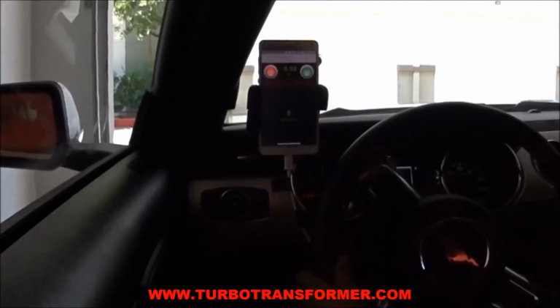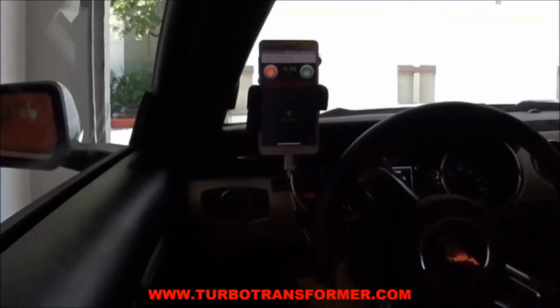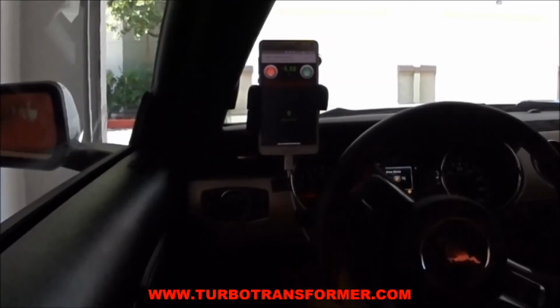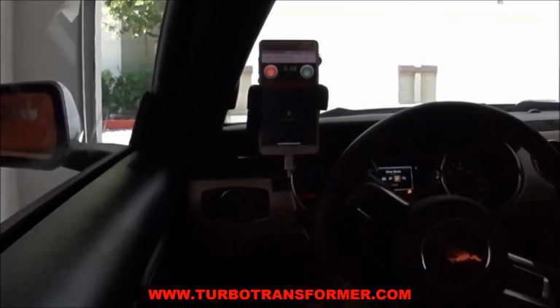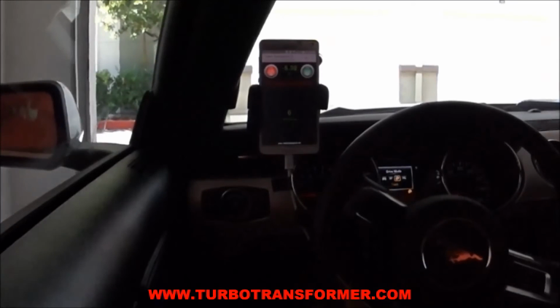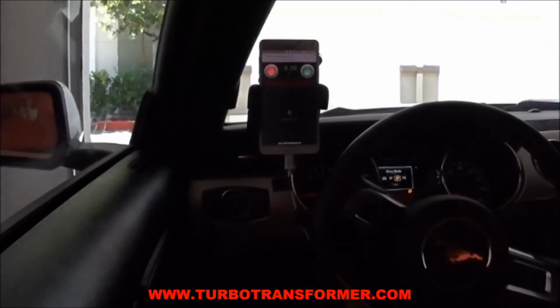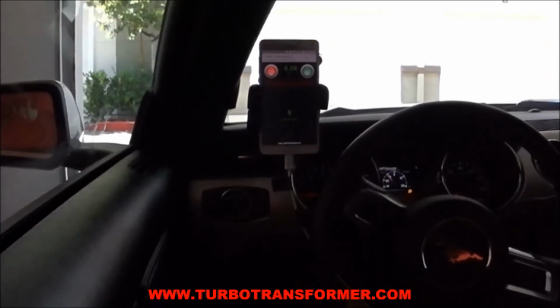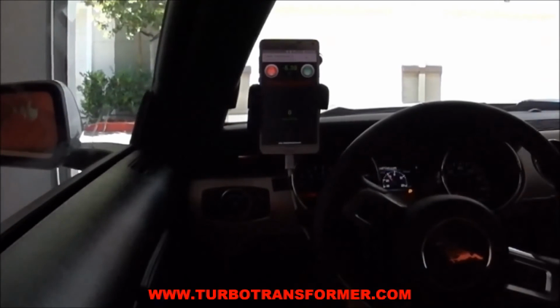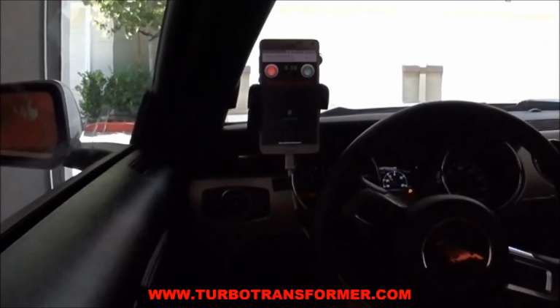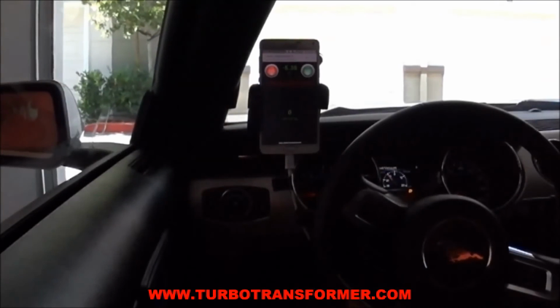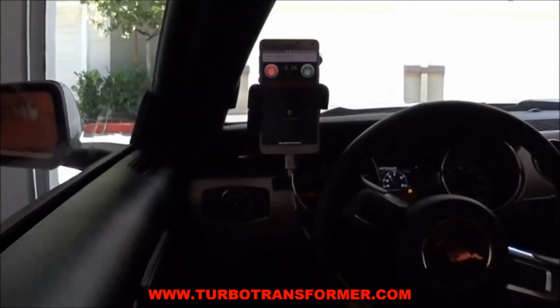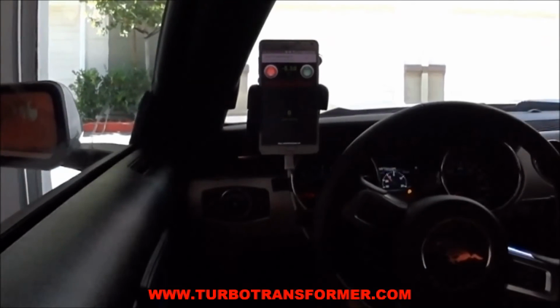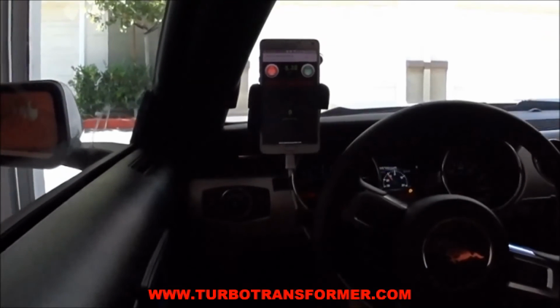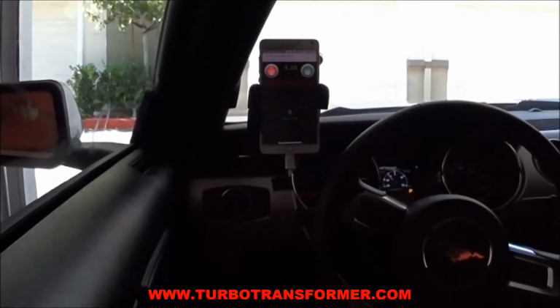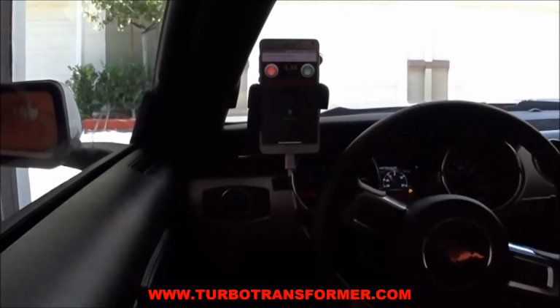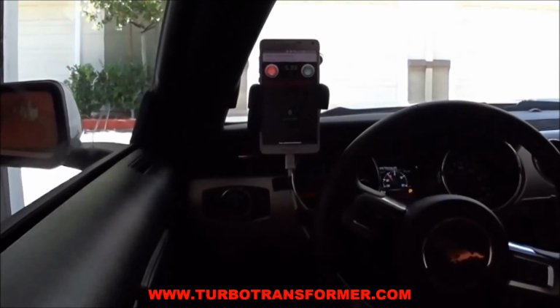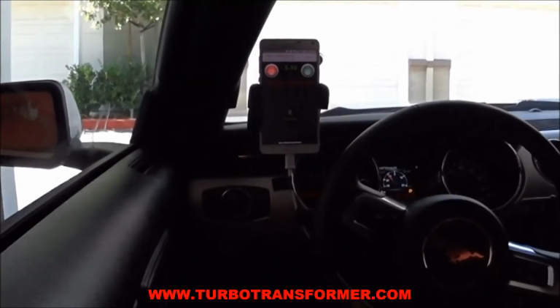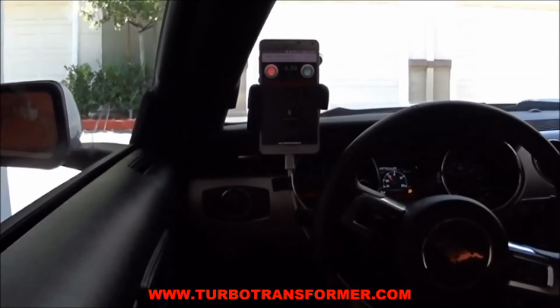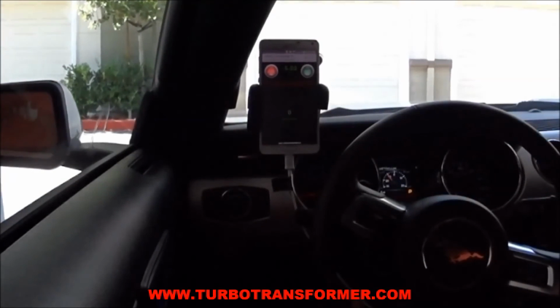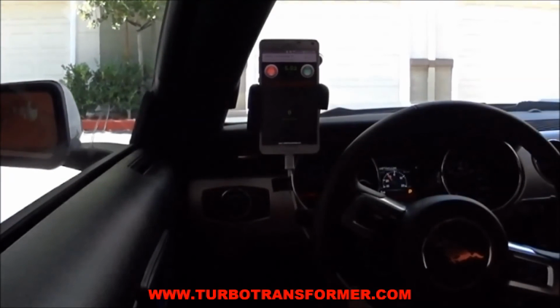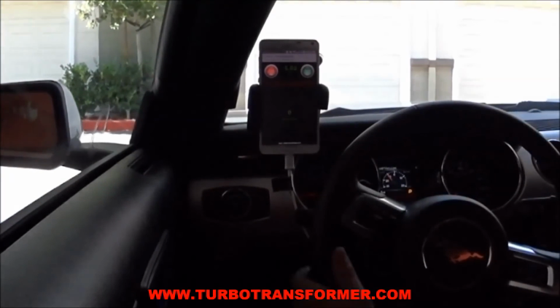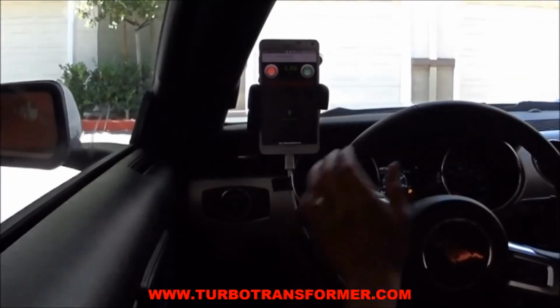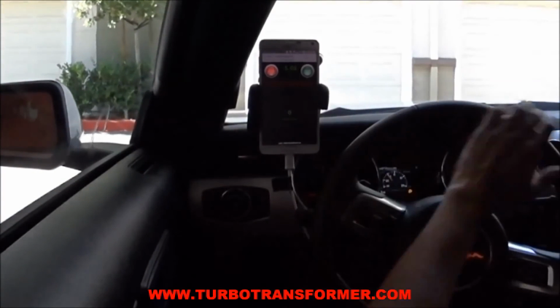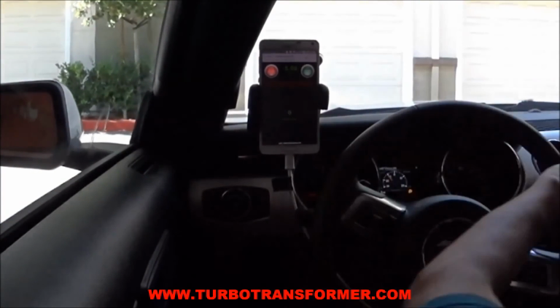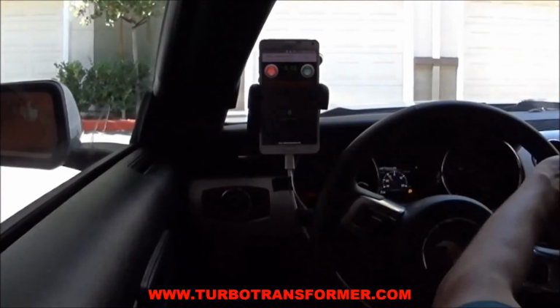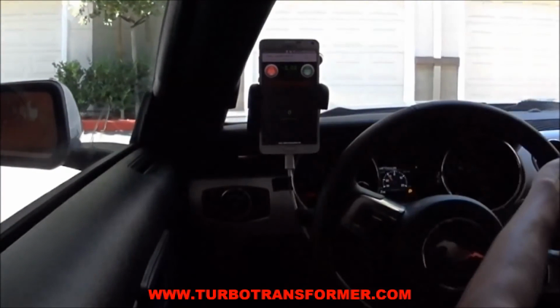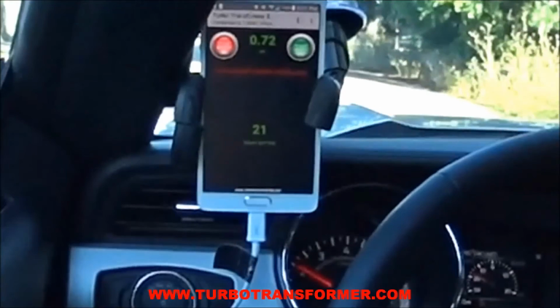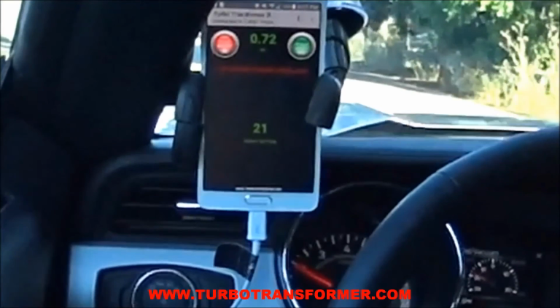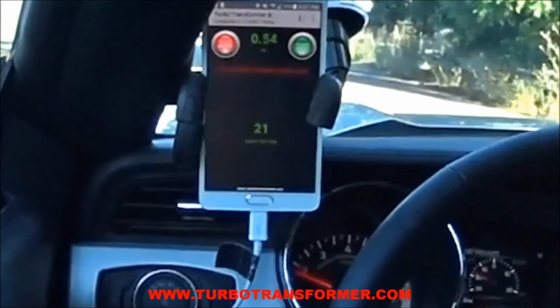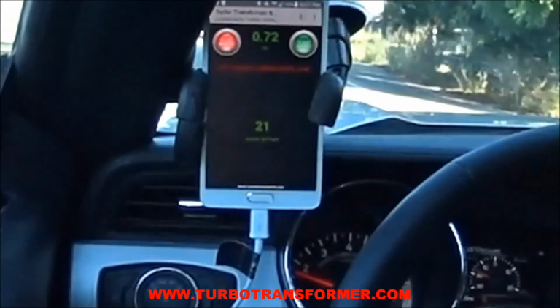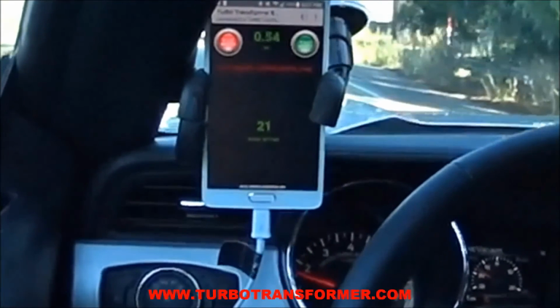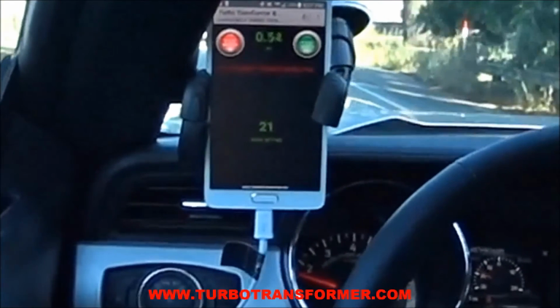Thank you for watching. Enjoy the extra boost from your turbo transformer.